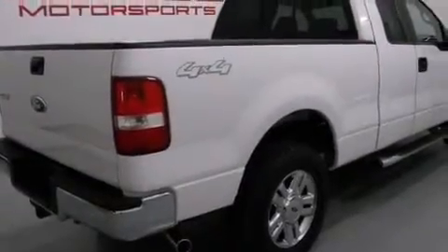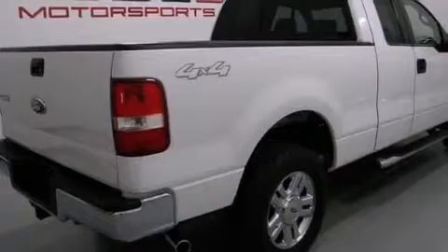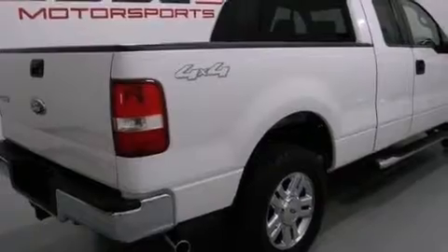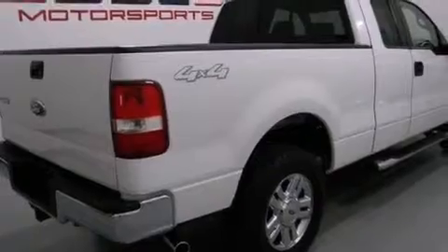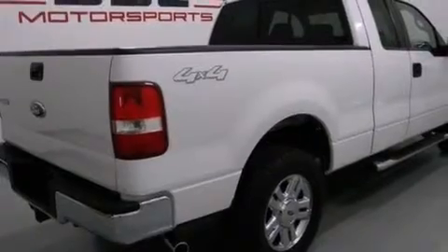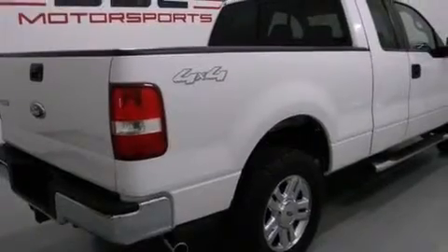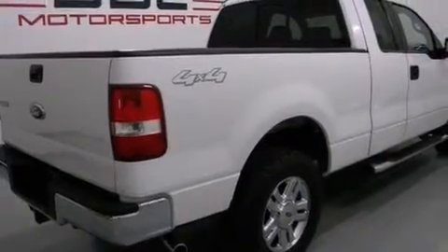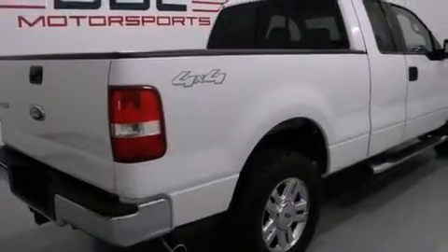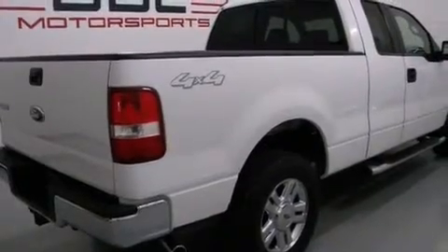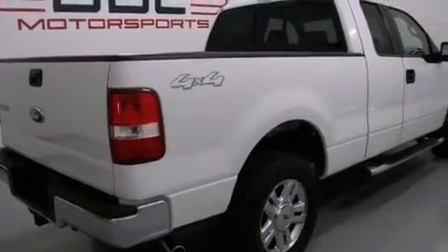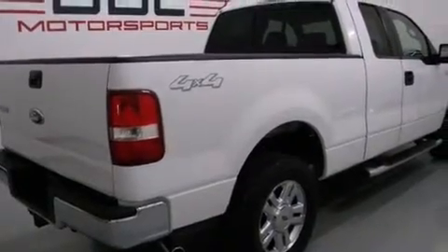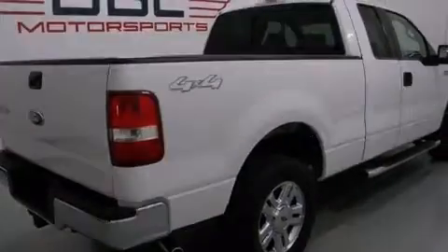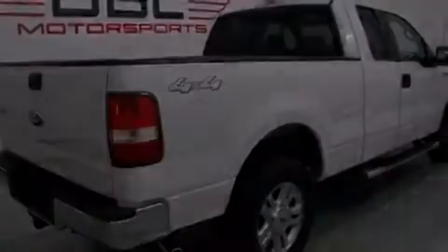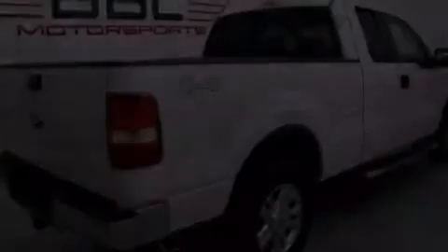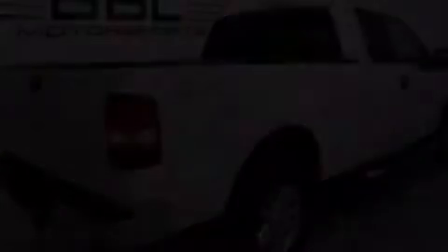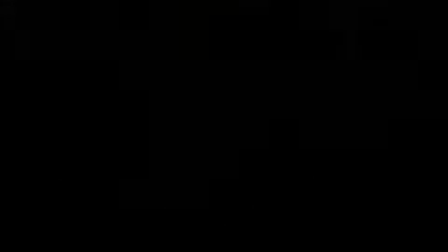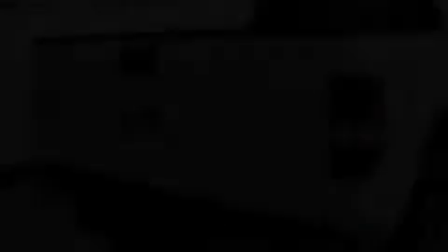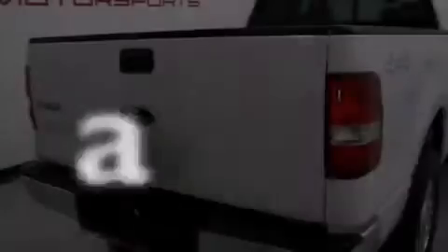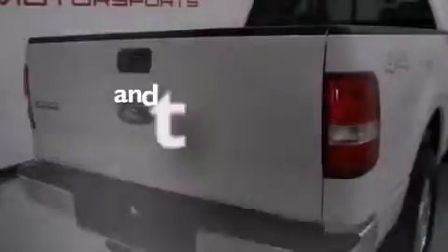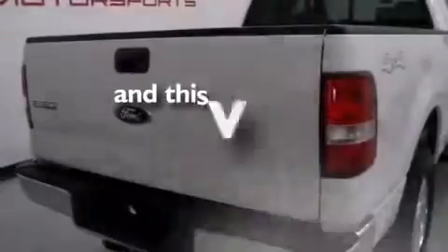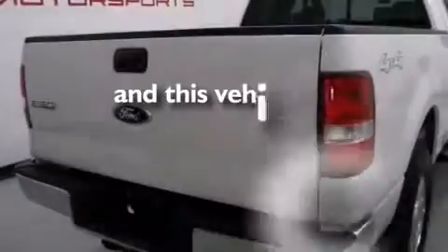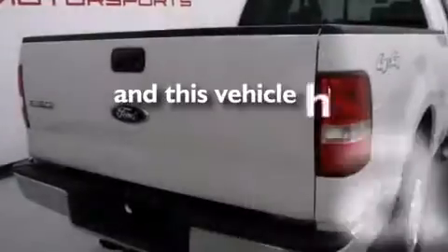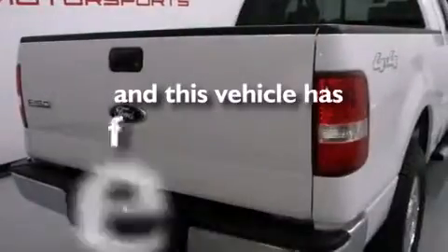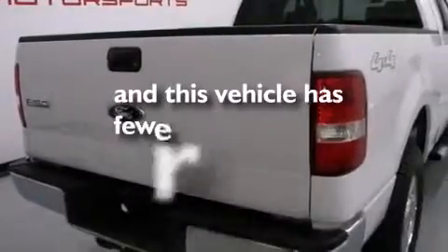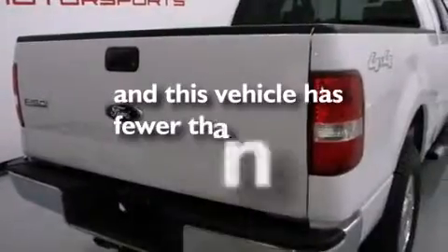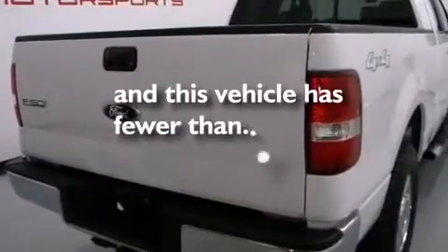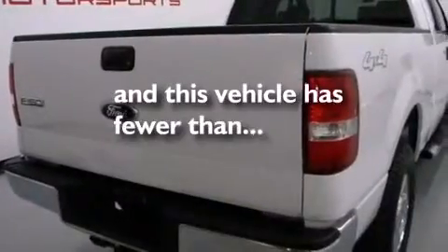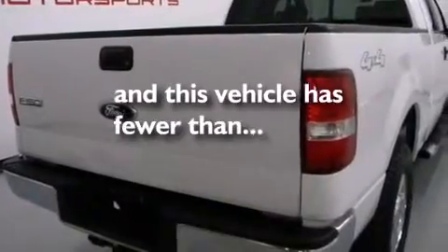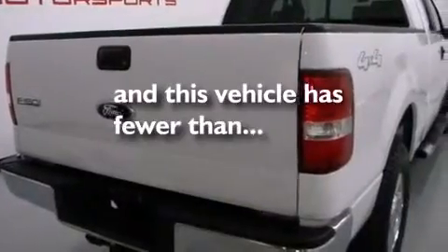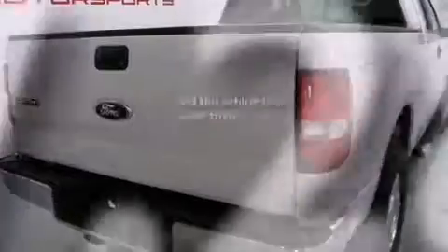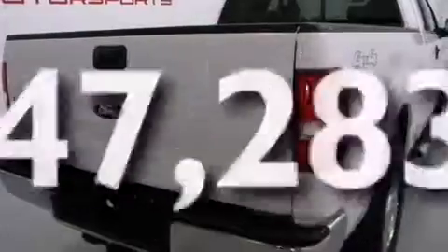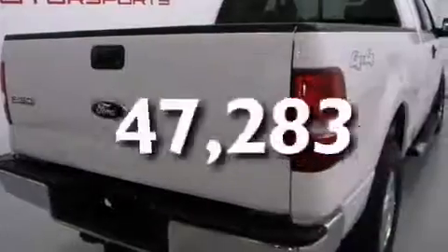Air conditioning, a rear split bench seat, and this vehicle has fewer than 48,000 miles on the odometer.